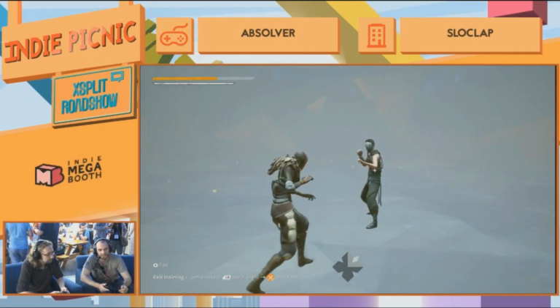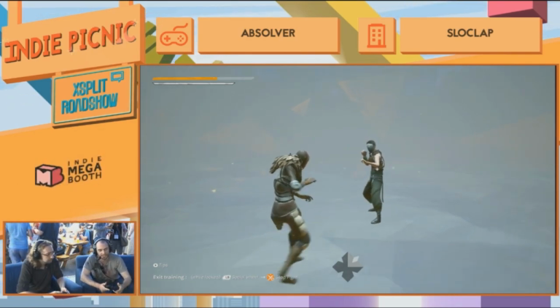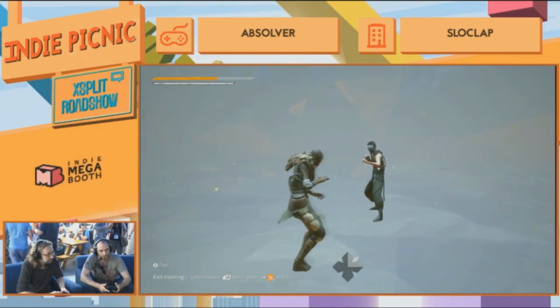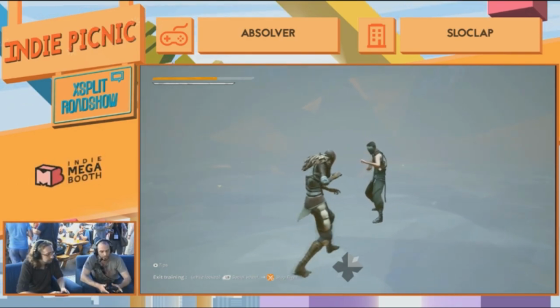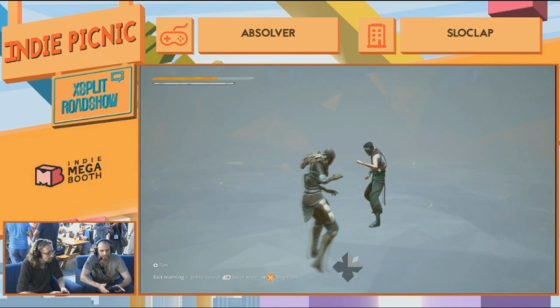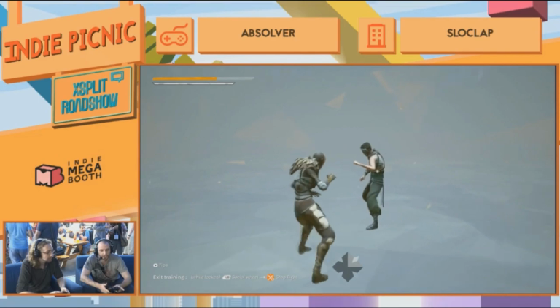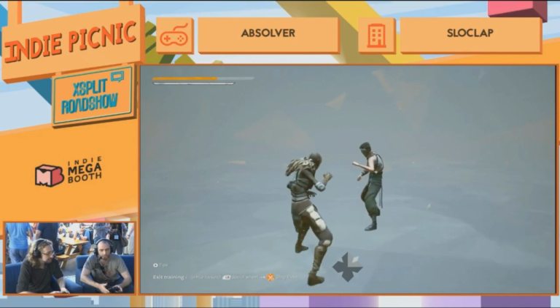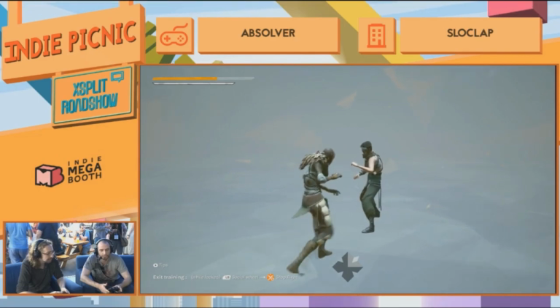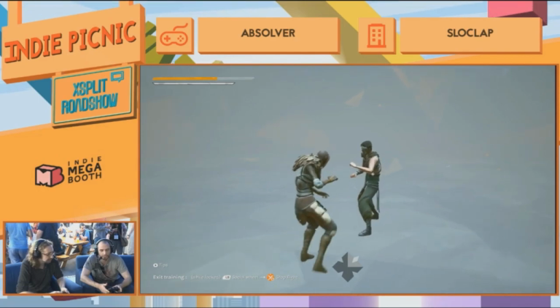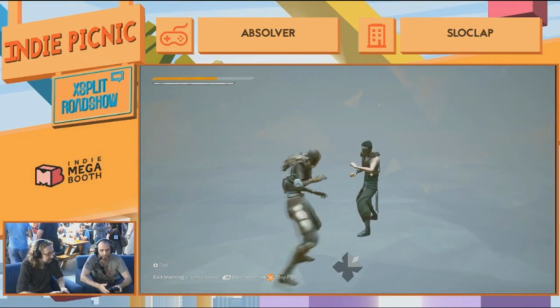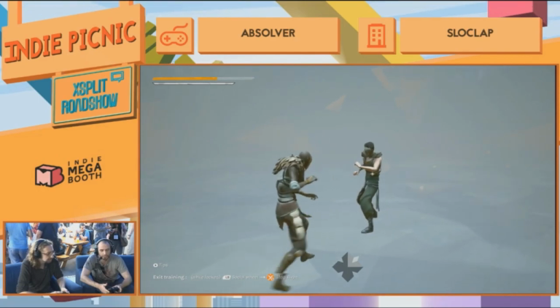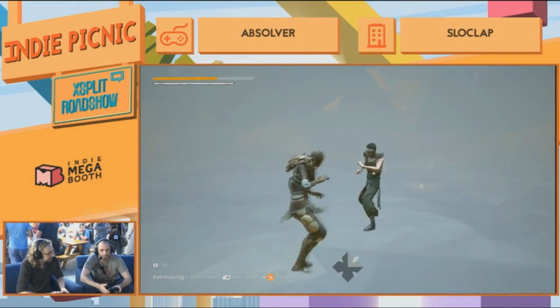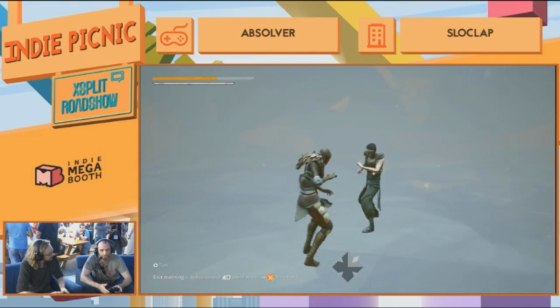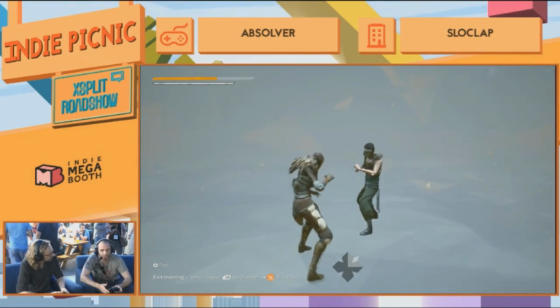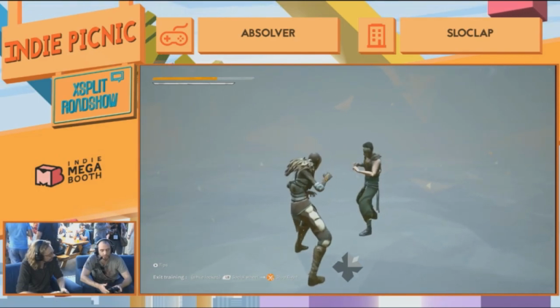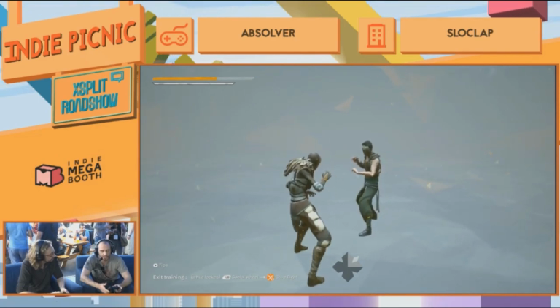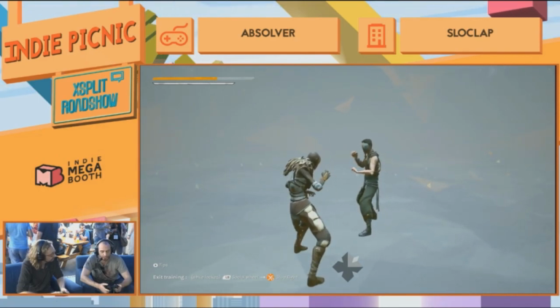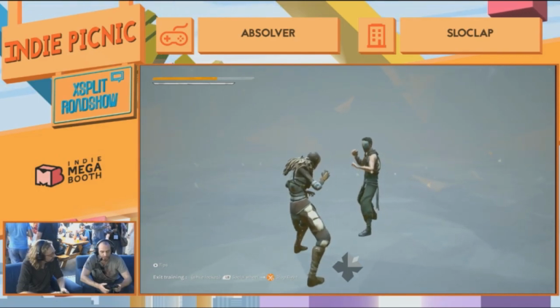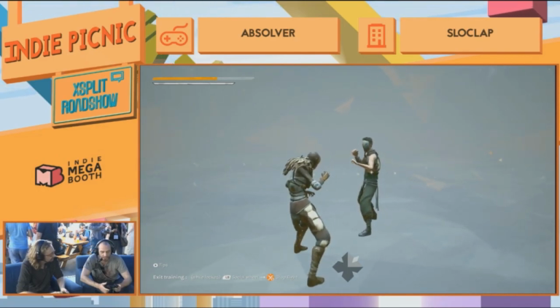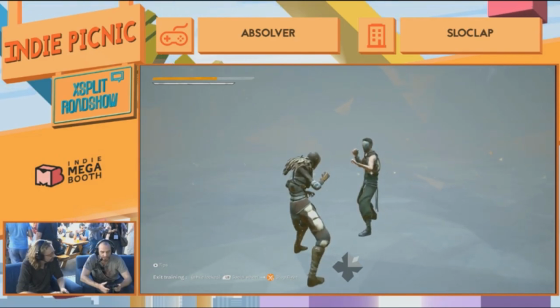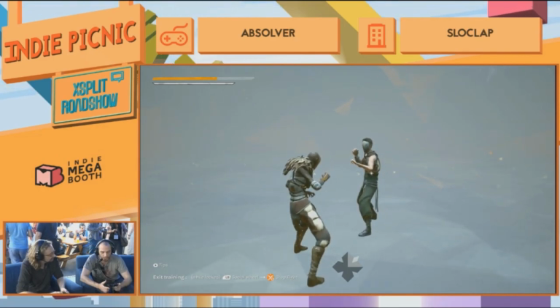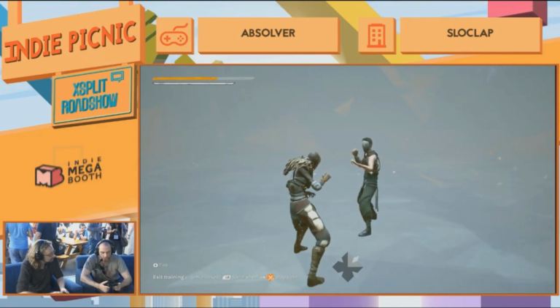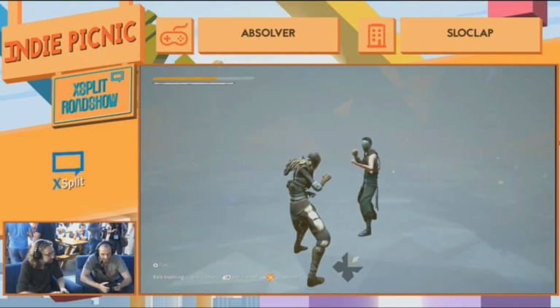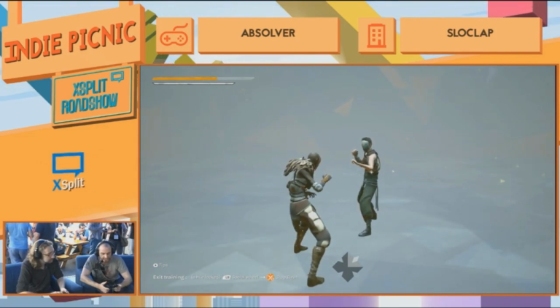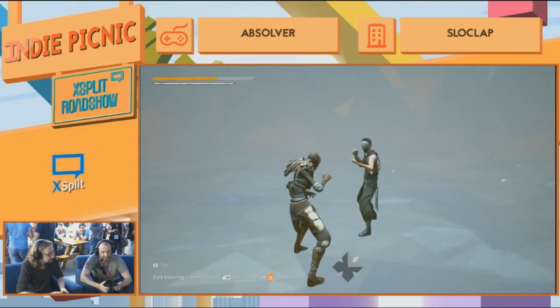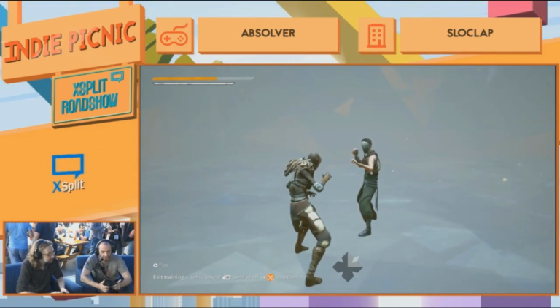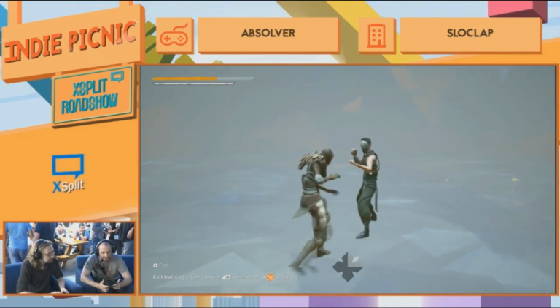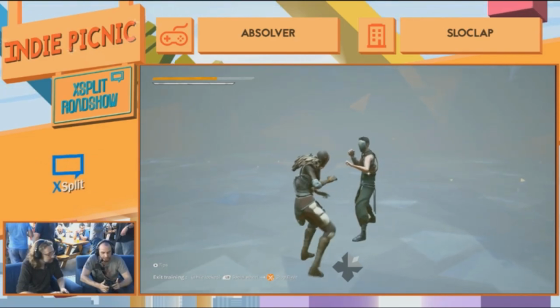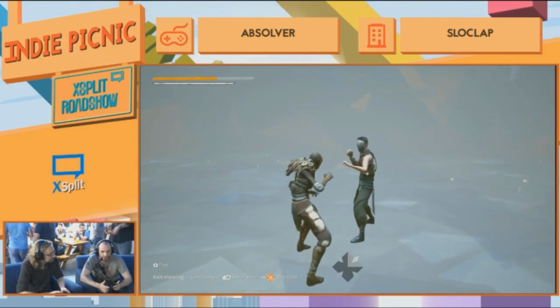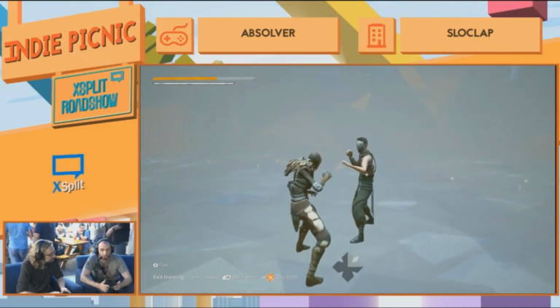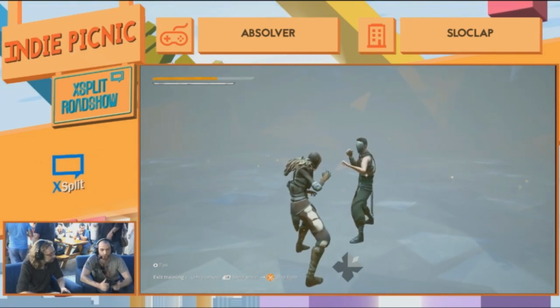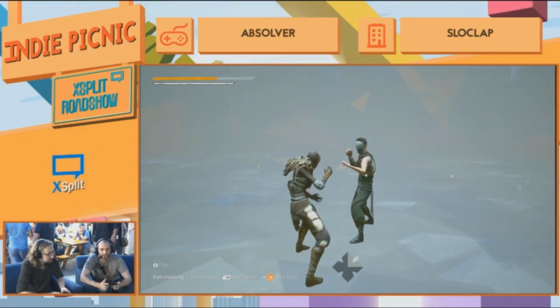What was the command for feint again? You attack and then tap guard right afterwards.